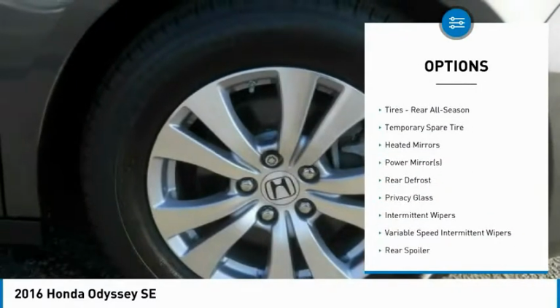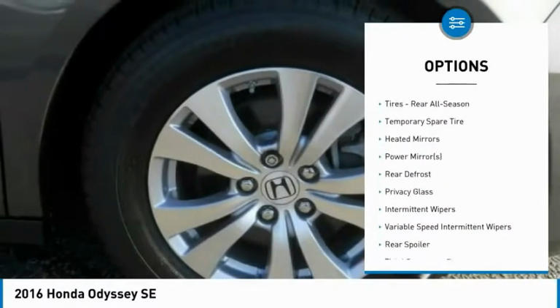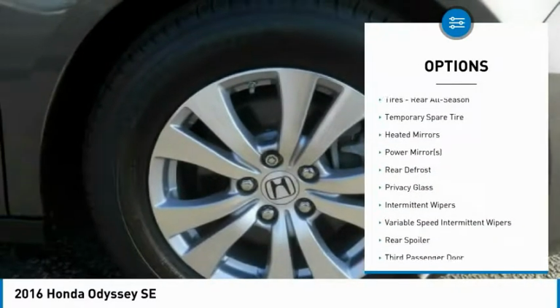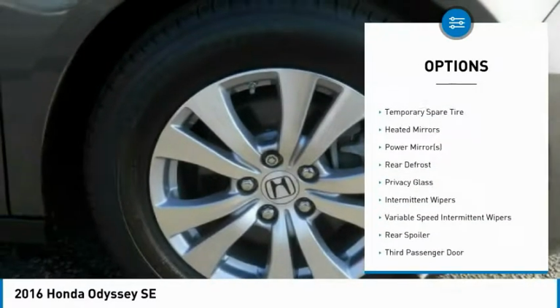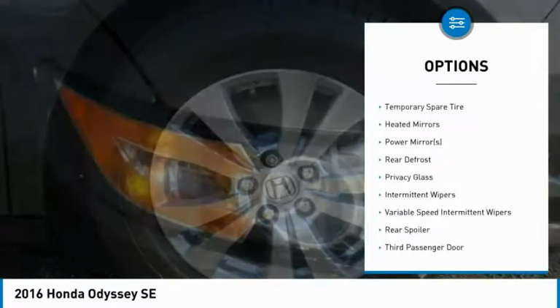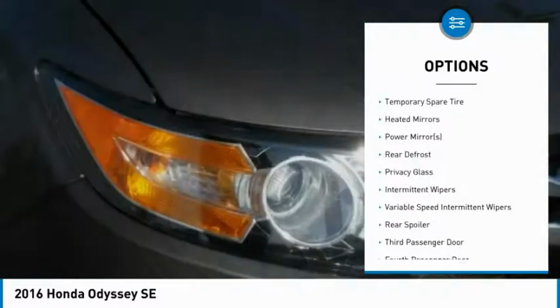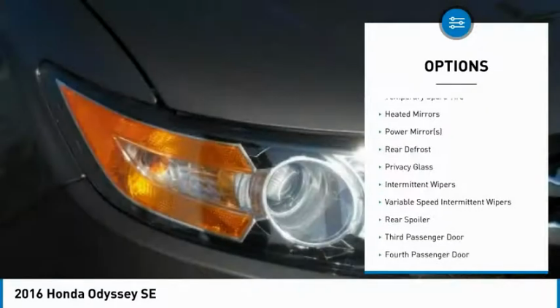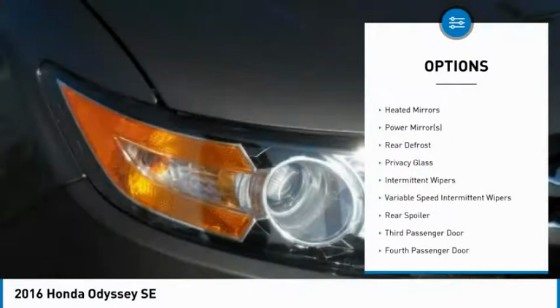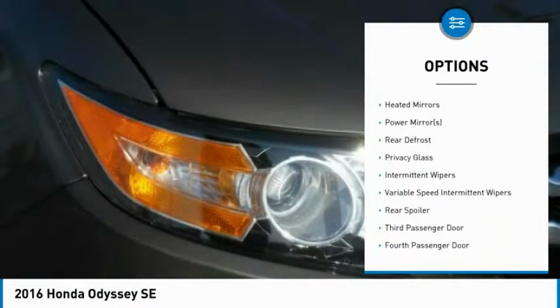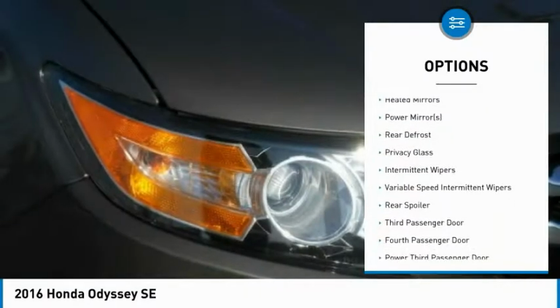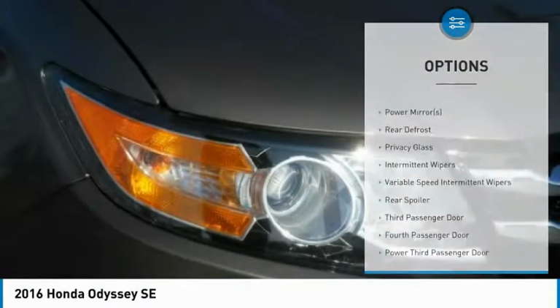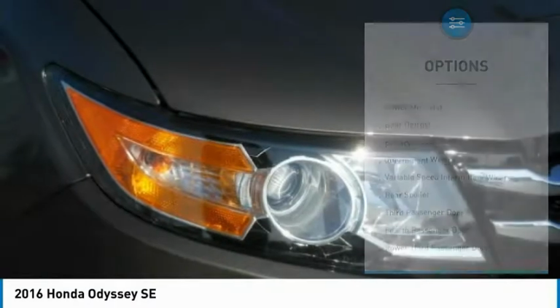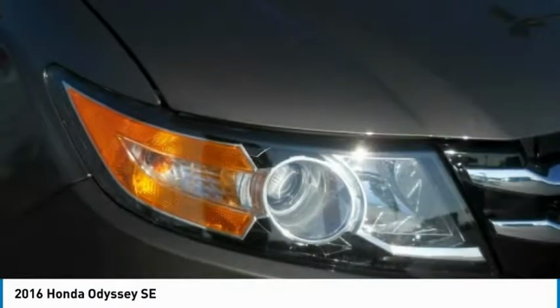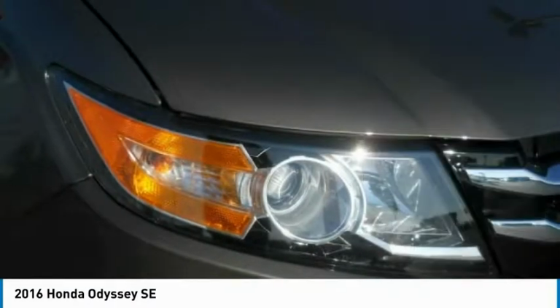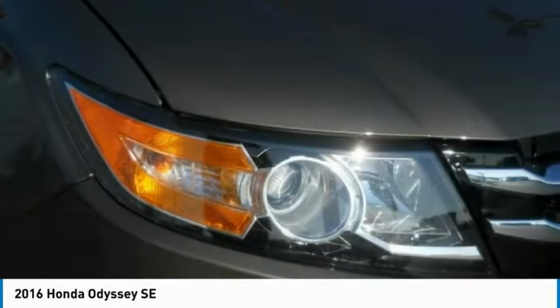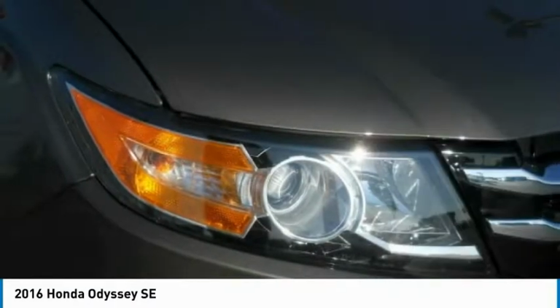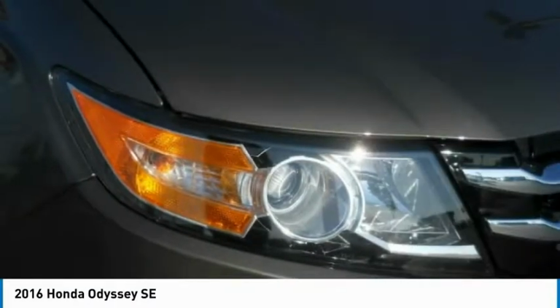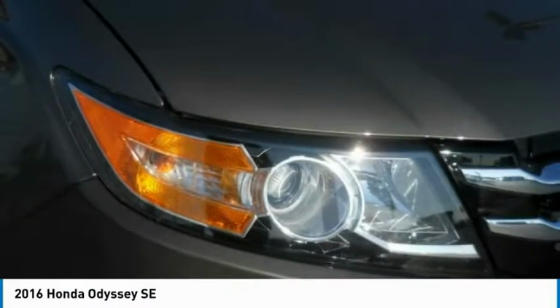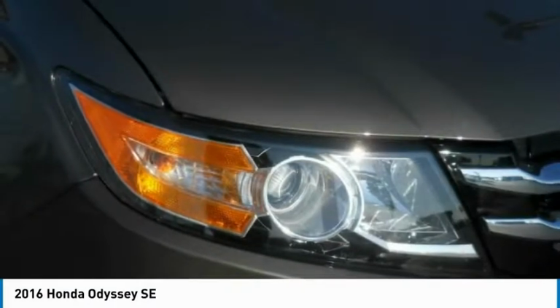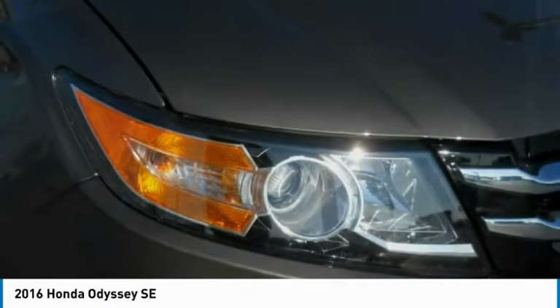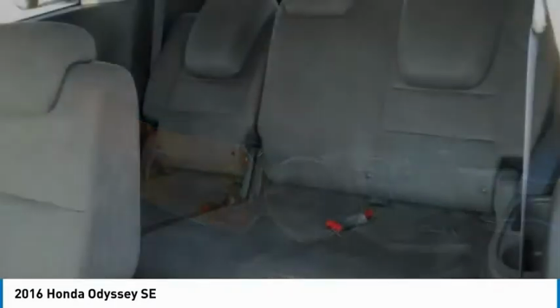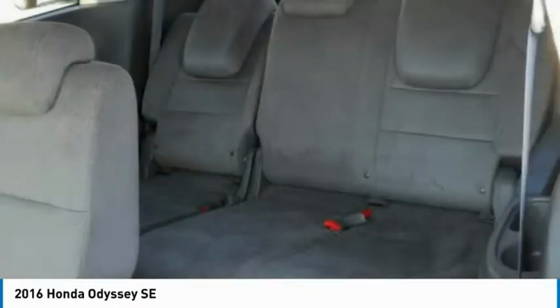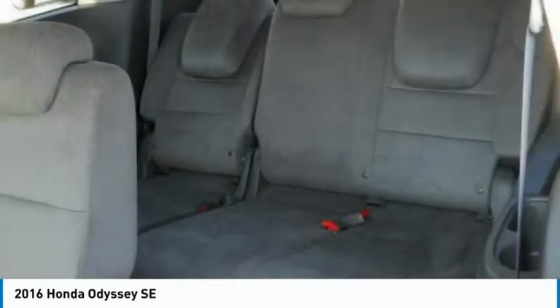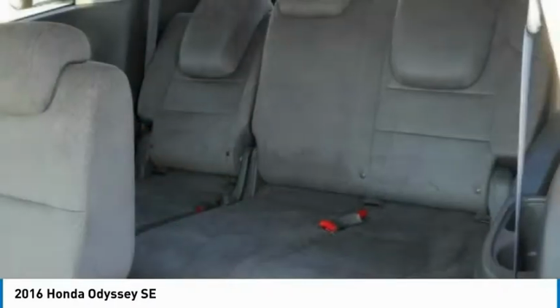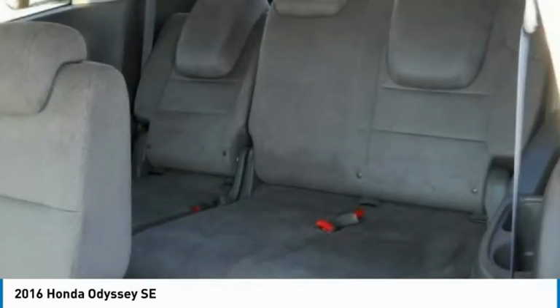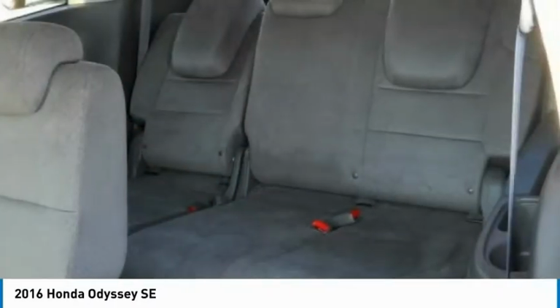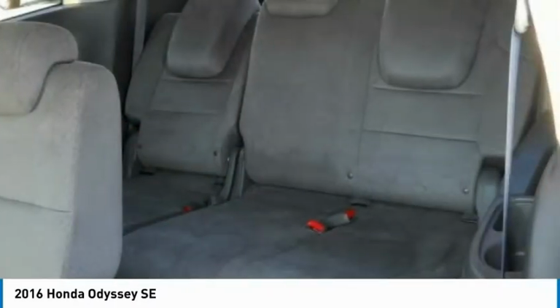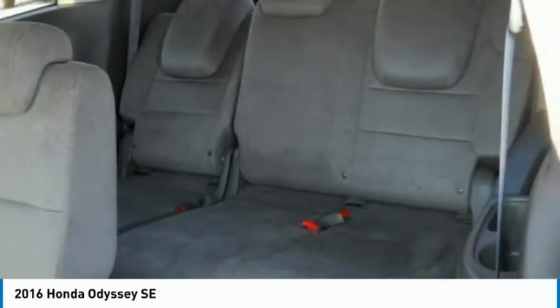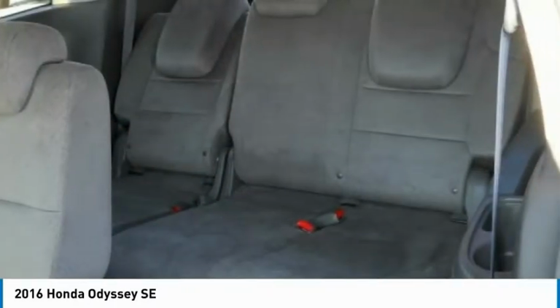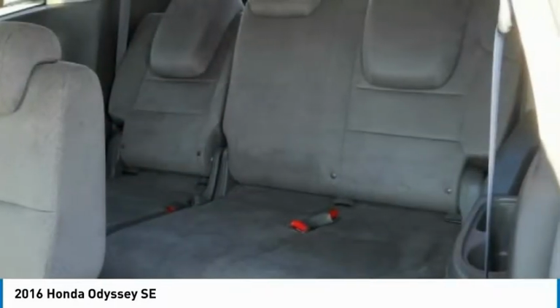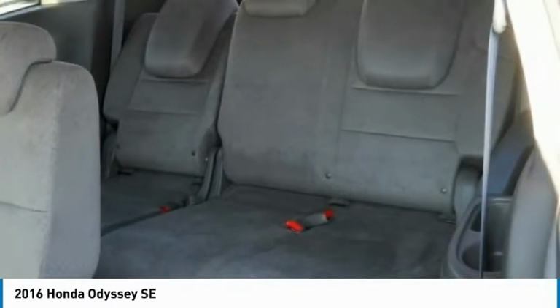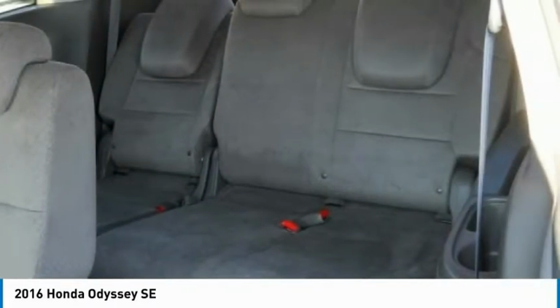Steering wheel audio controls, backup camera, Bluetooth, driver airbag, power steering.